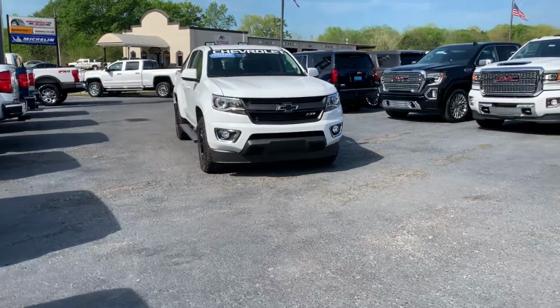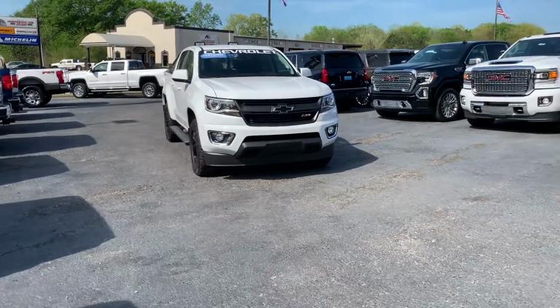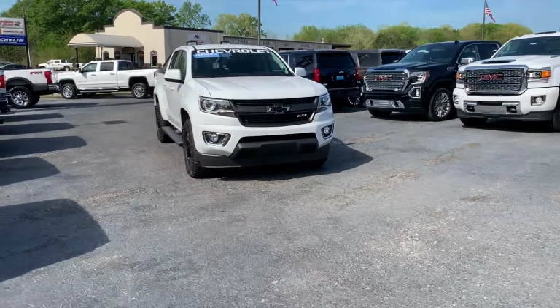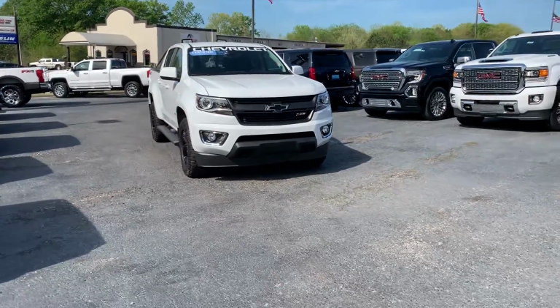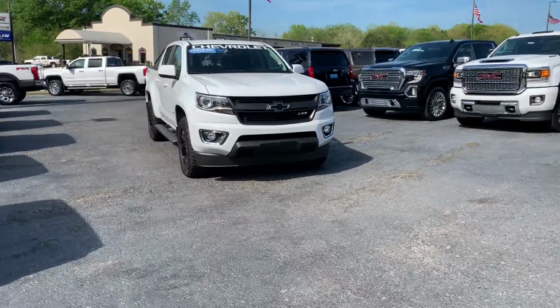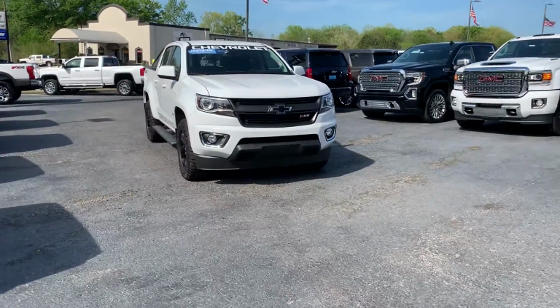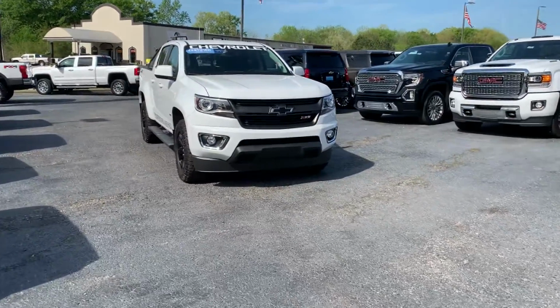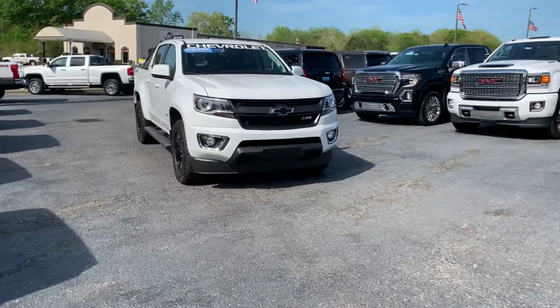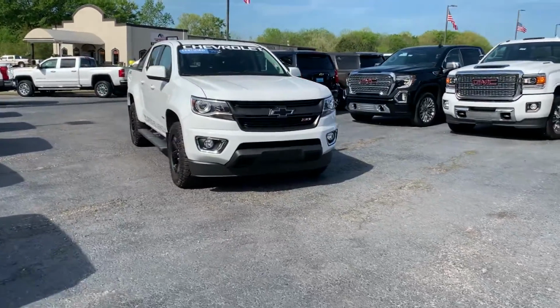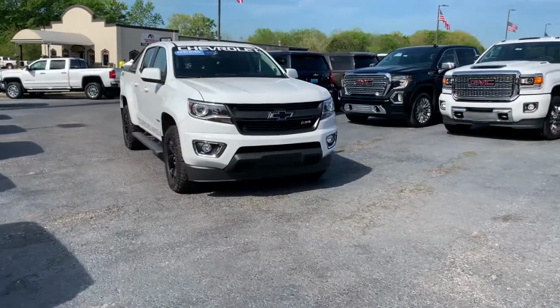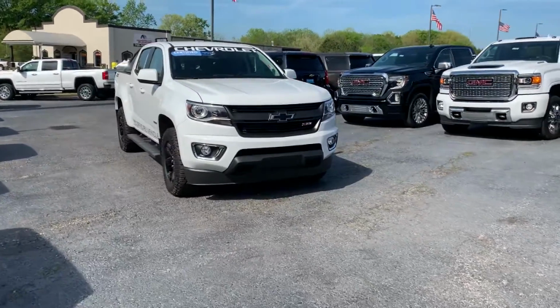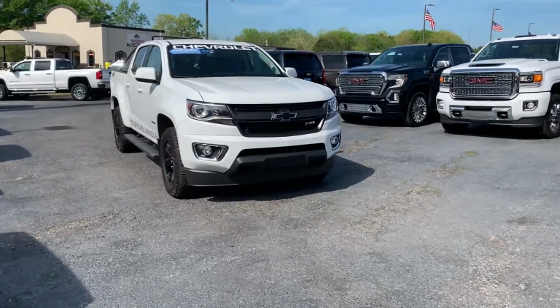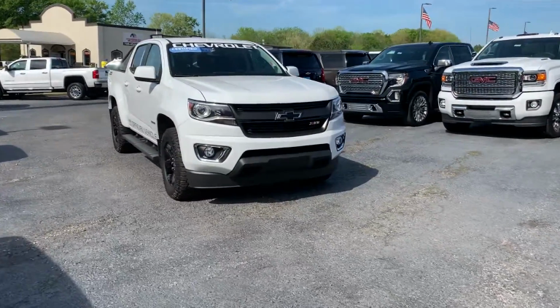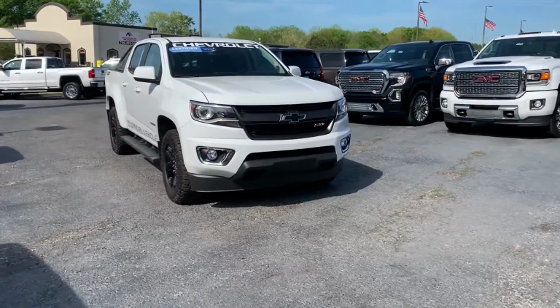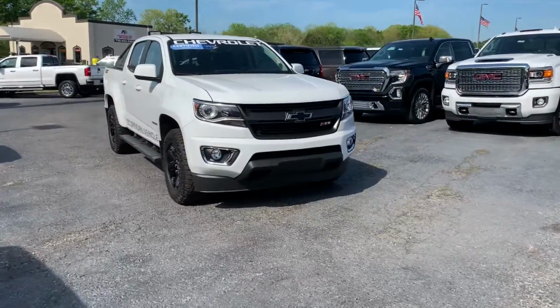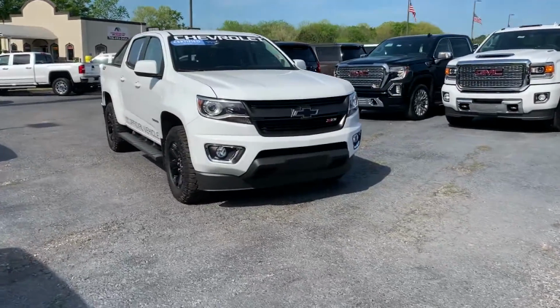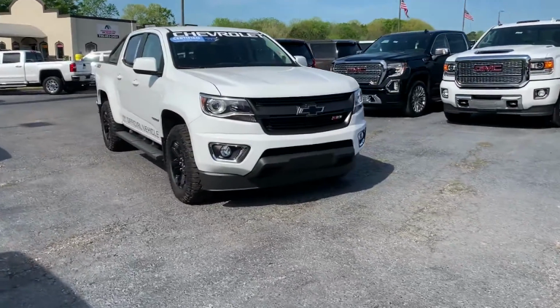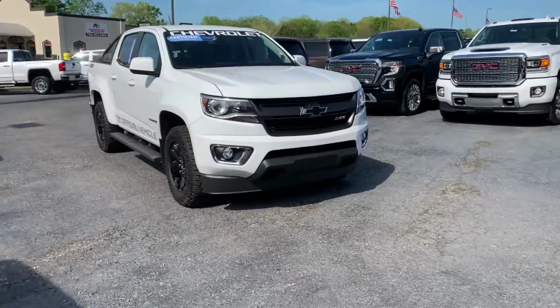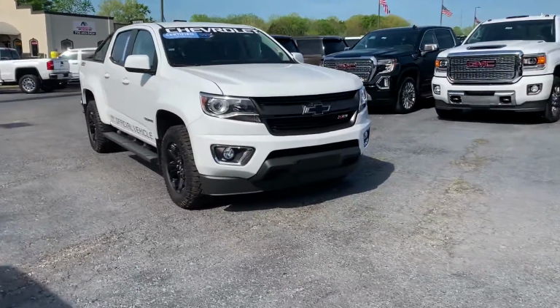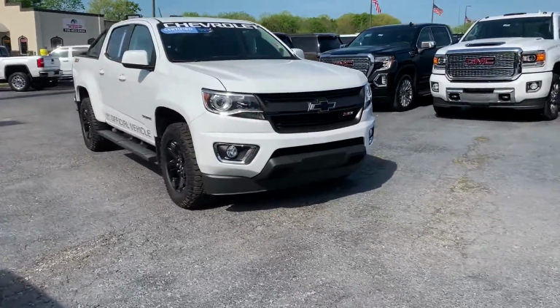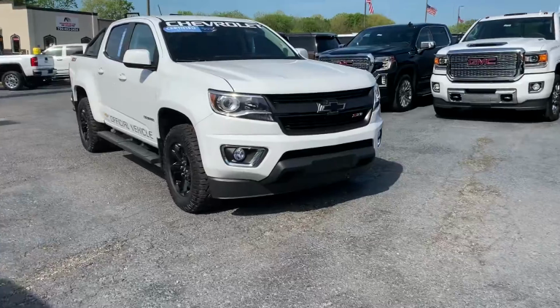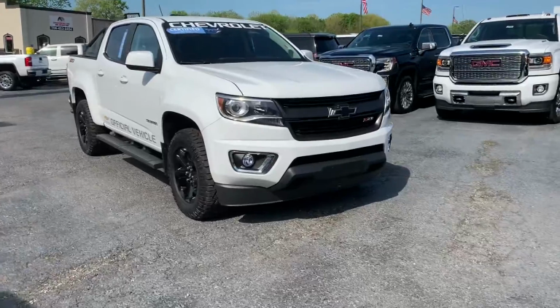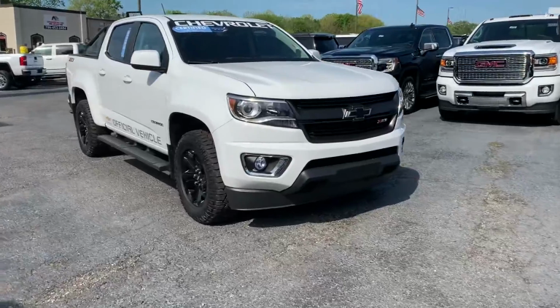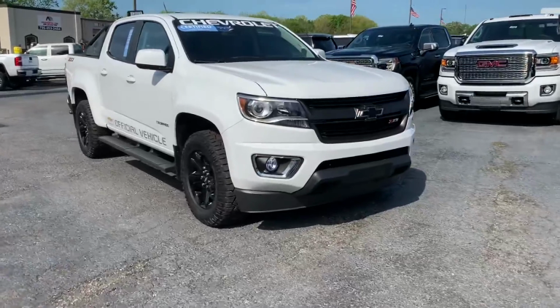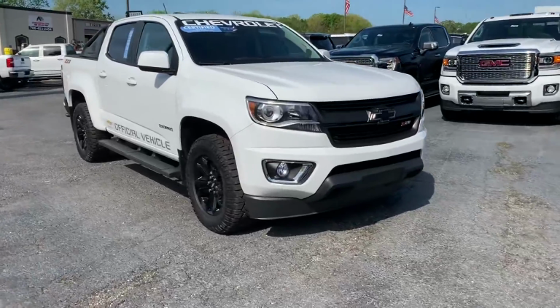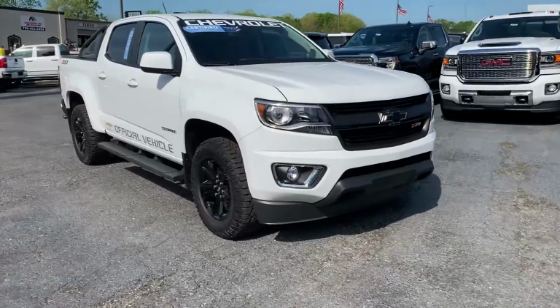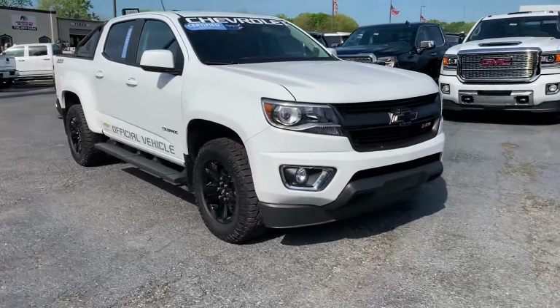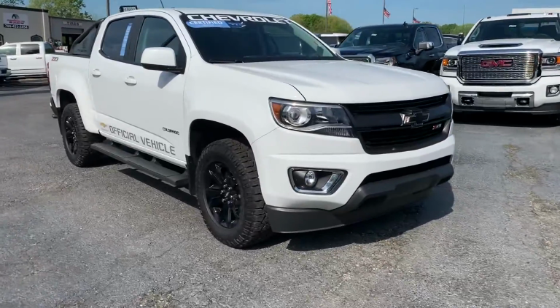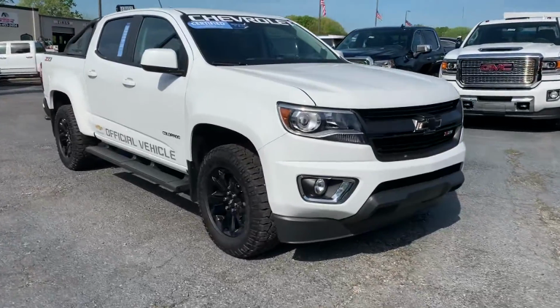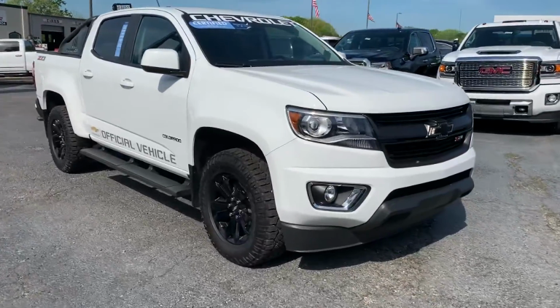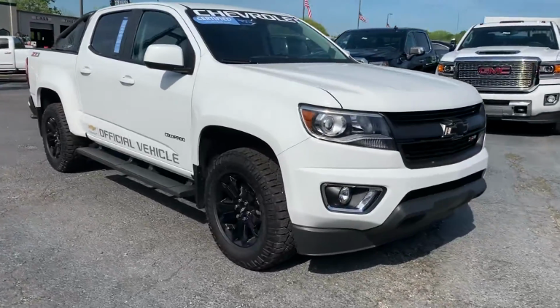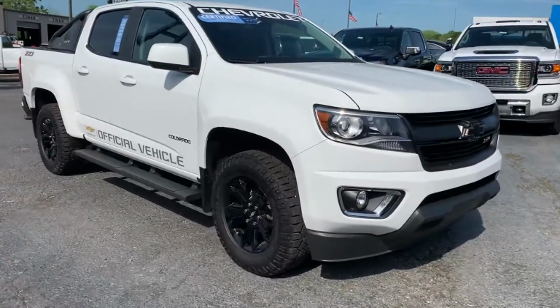Hey Michael, it's Jonathan Pruitt with Jim and Britt Chevrolet. Just want to take a quick minute and show you this beautiful Chevrolet Colorado.